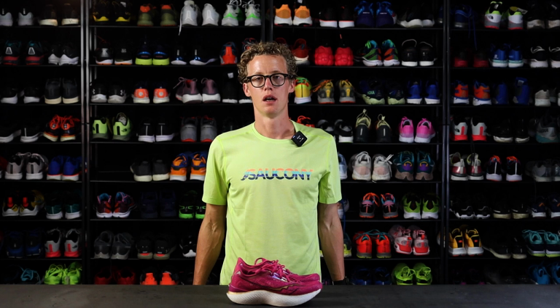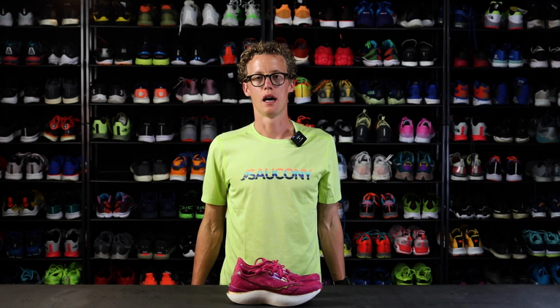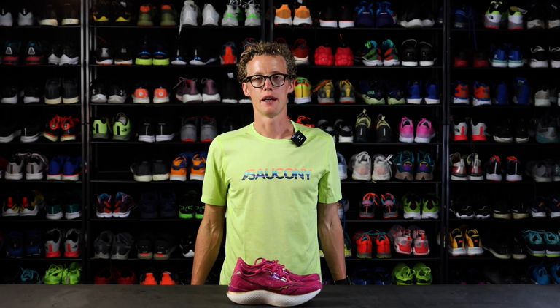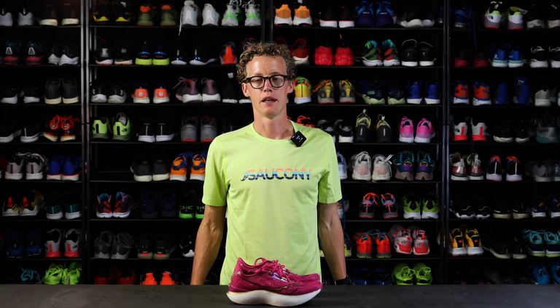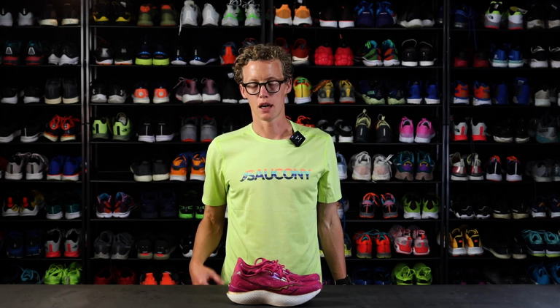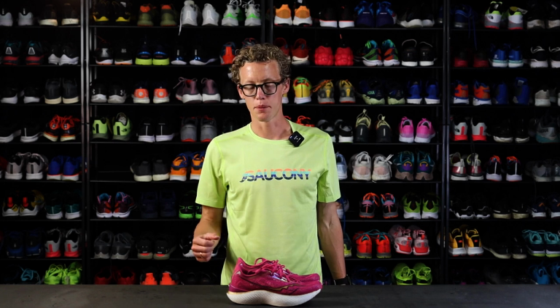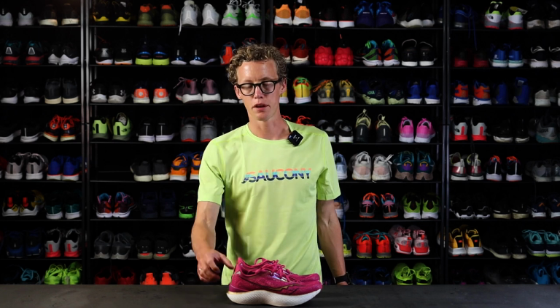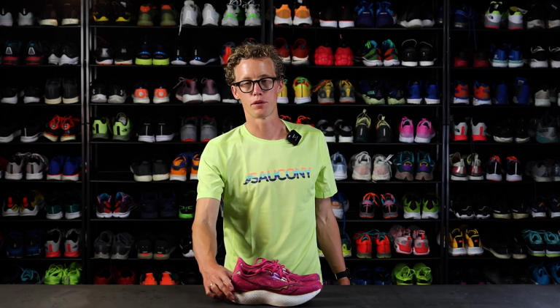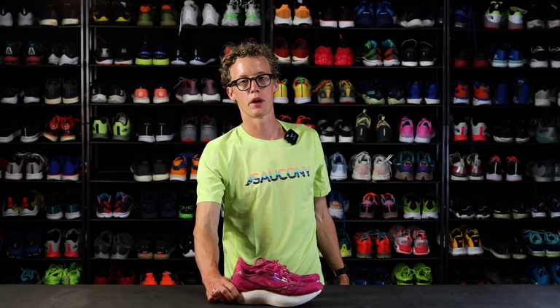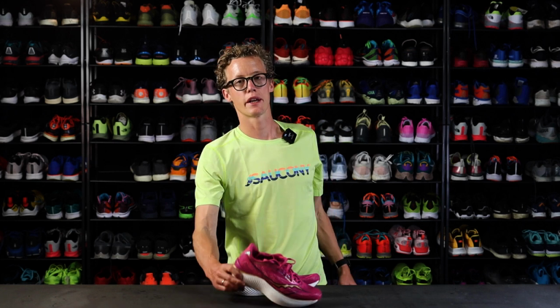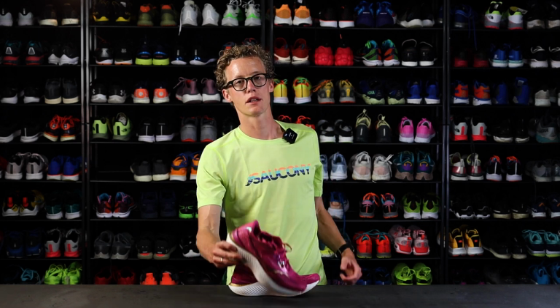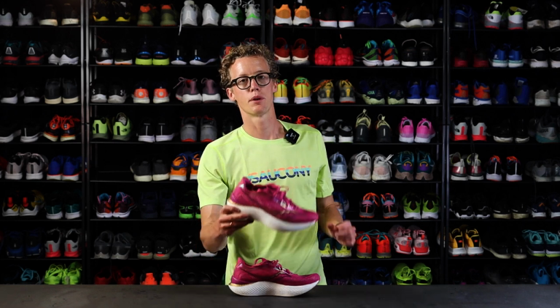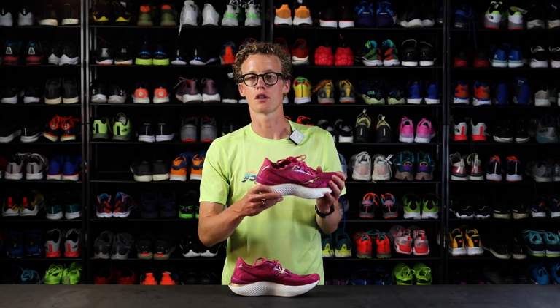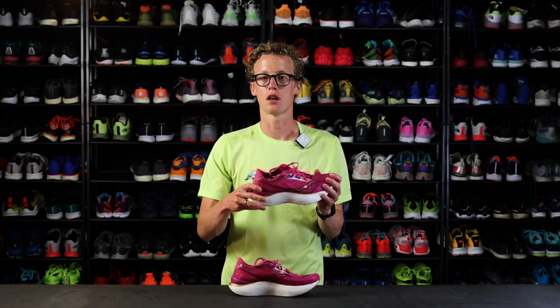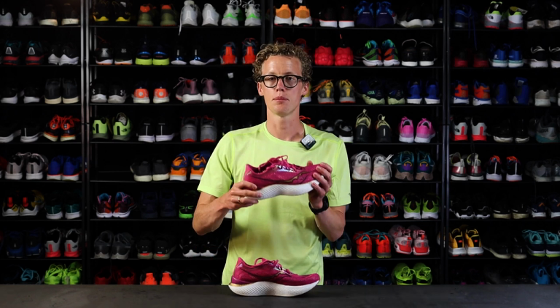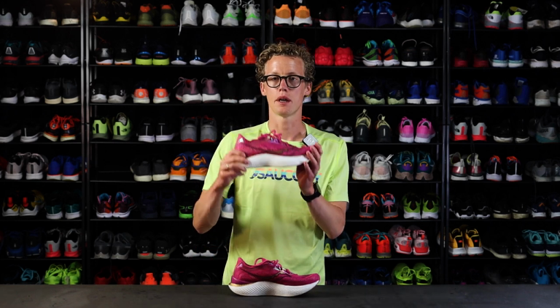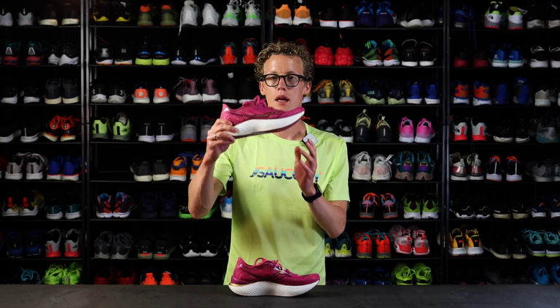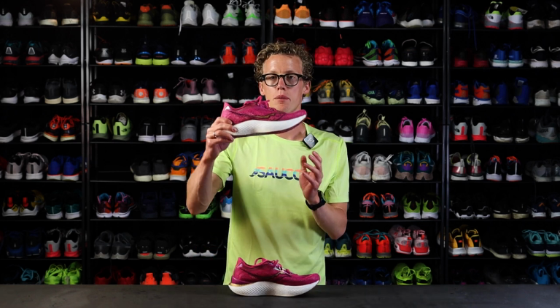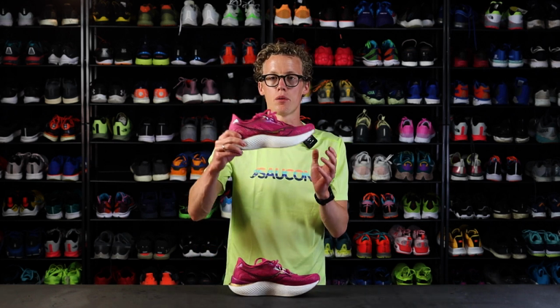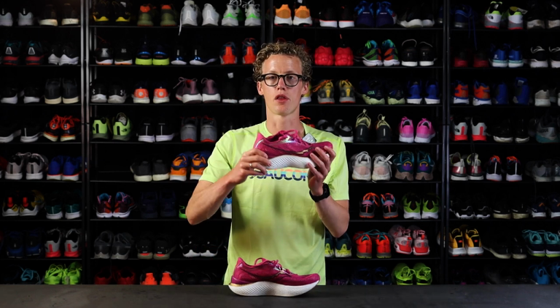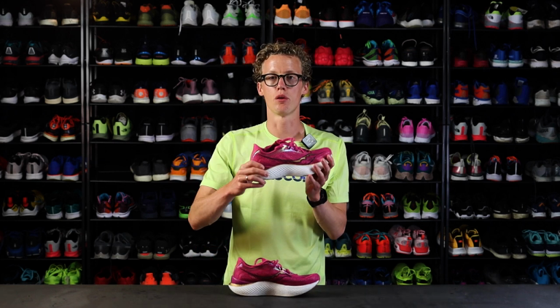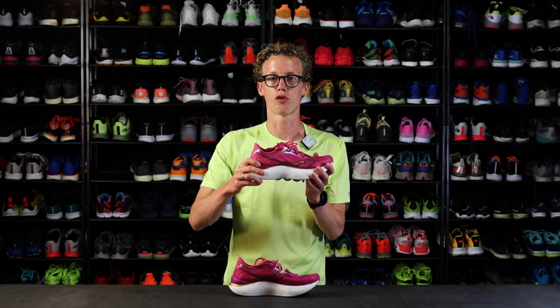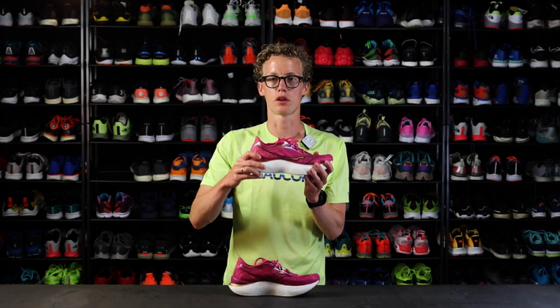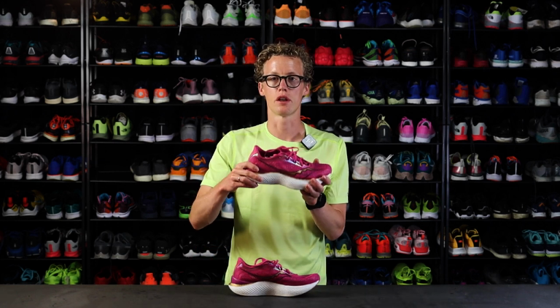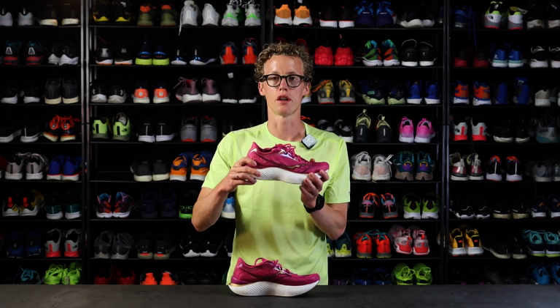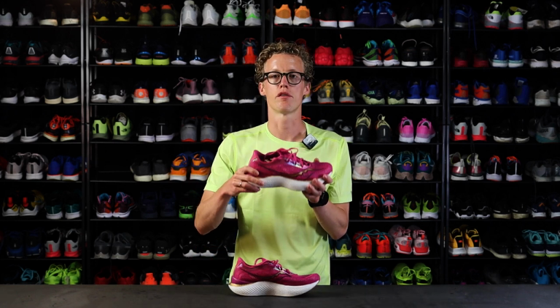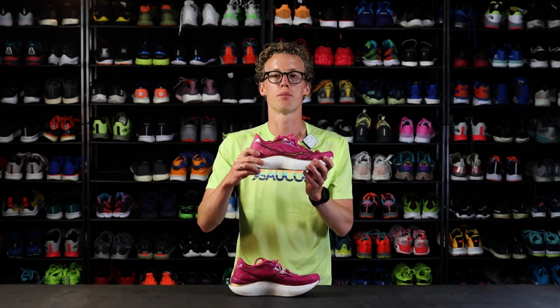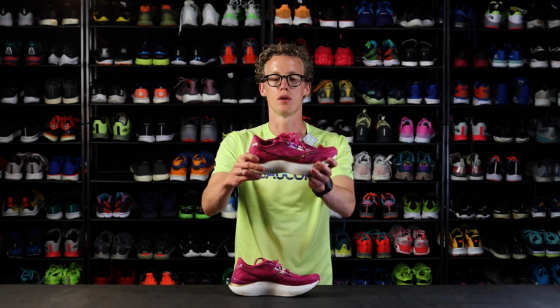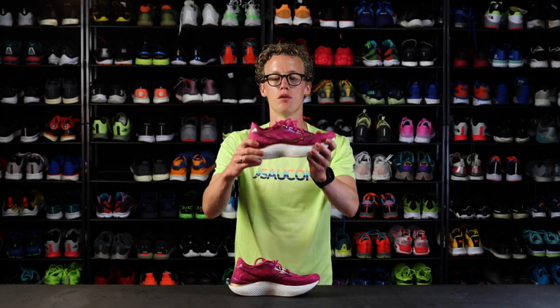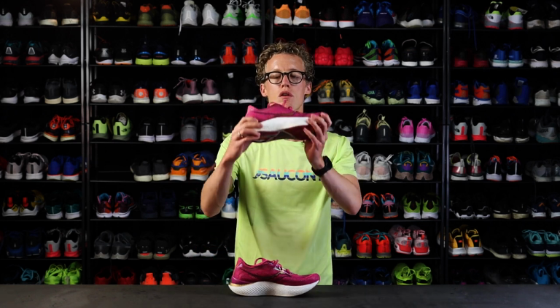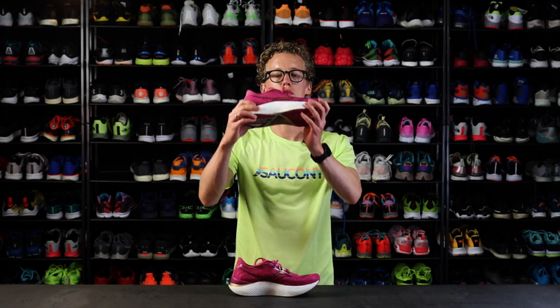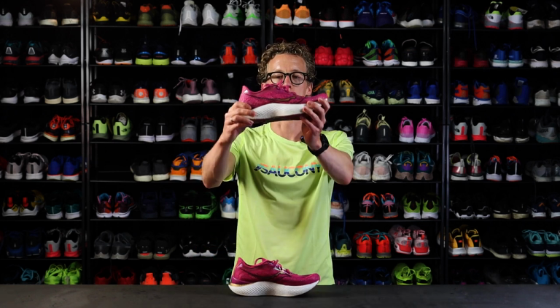Hi, I'm Emil from runningexpert.com and I'm here with the new Saucony Endorphin Pro 3.